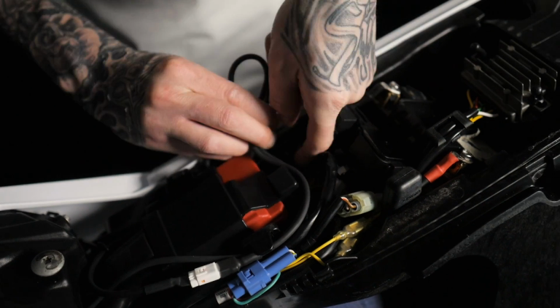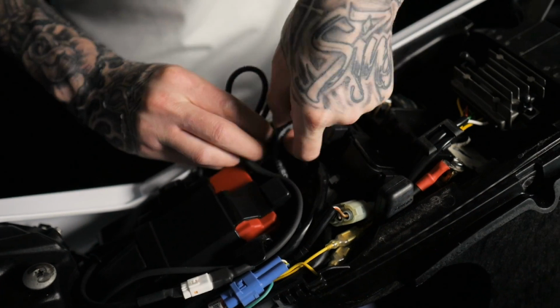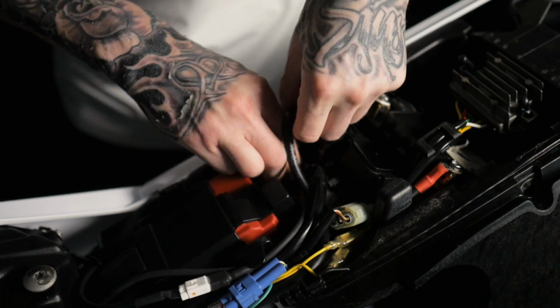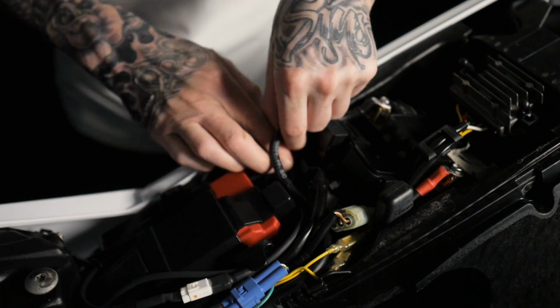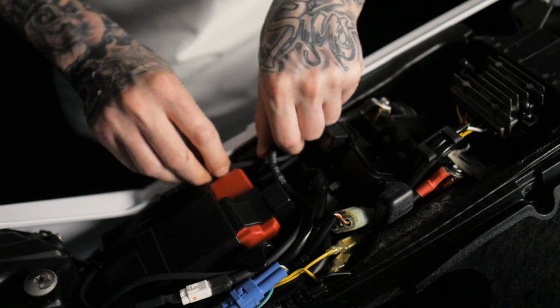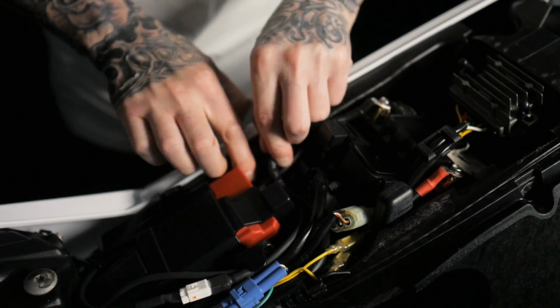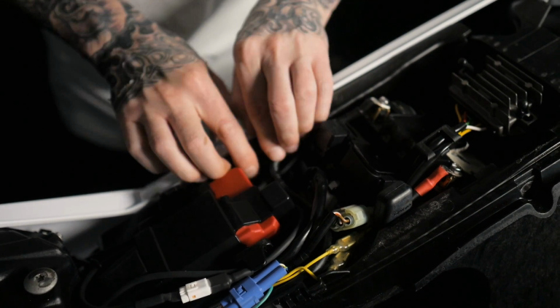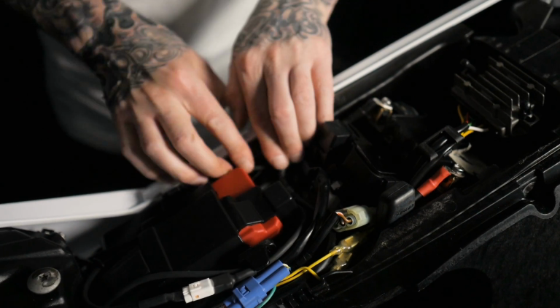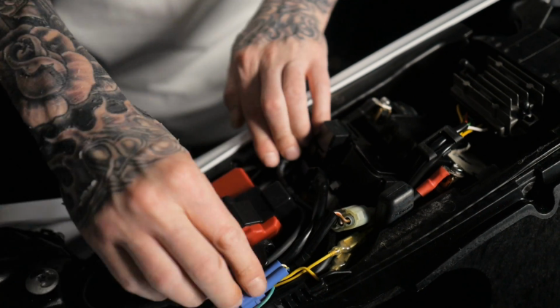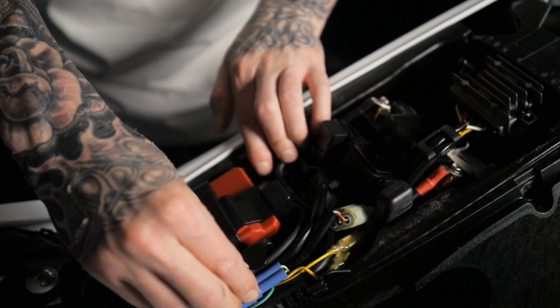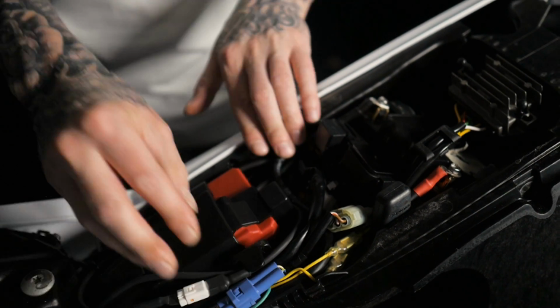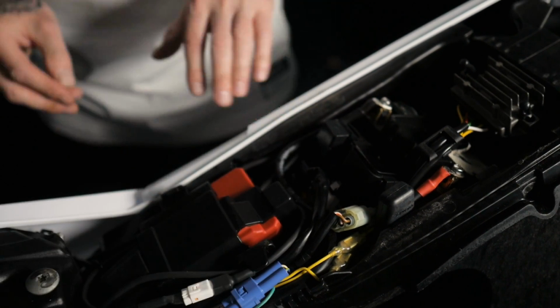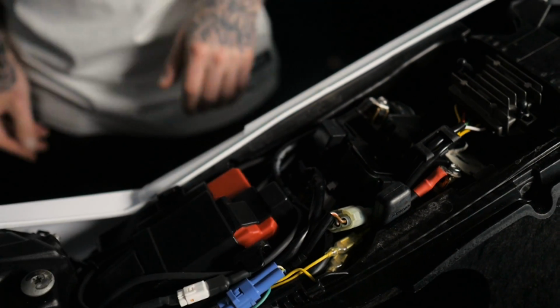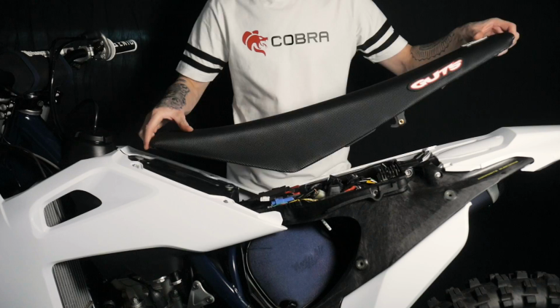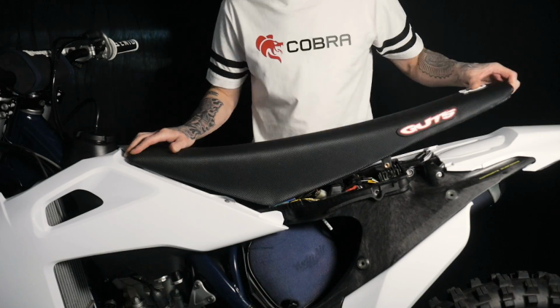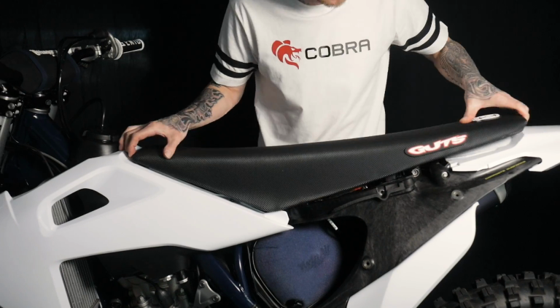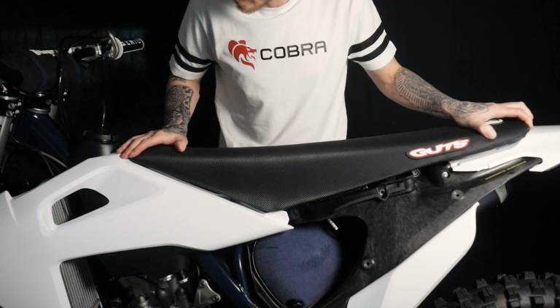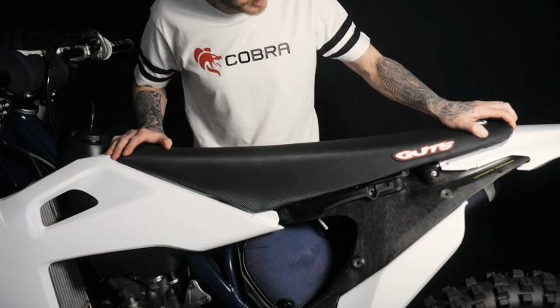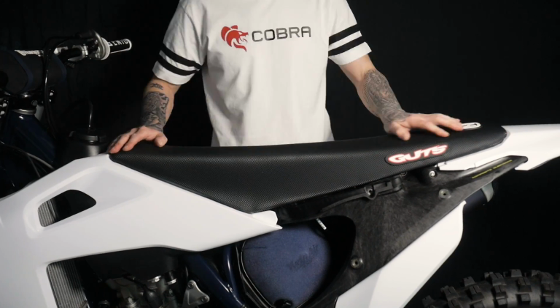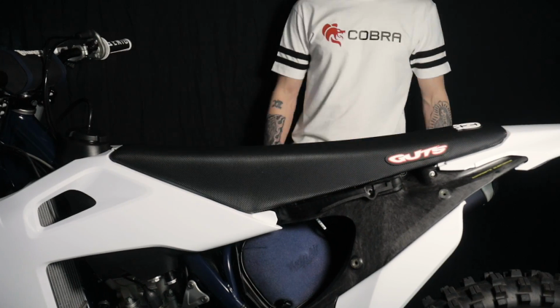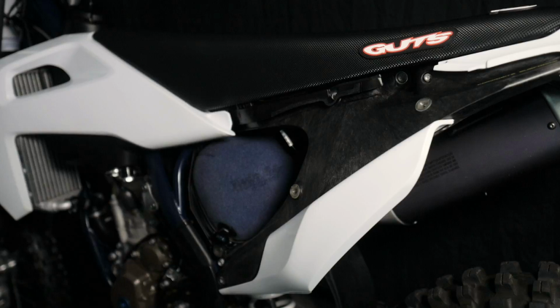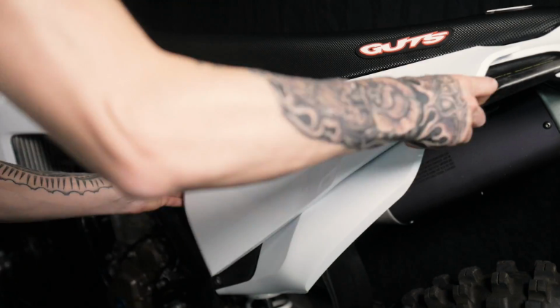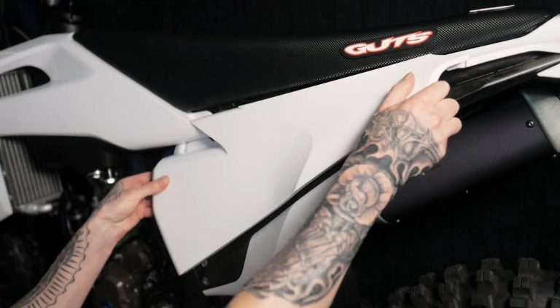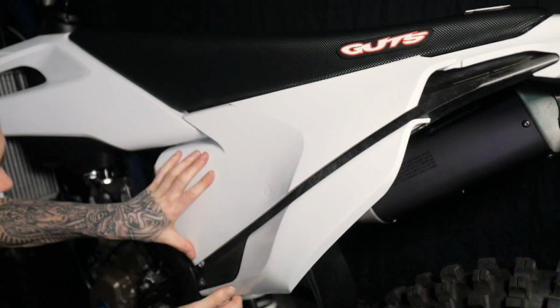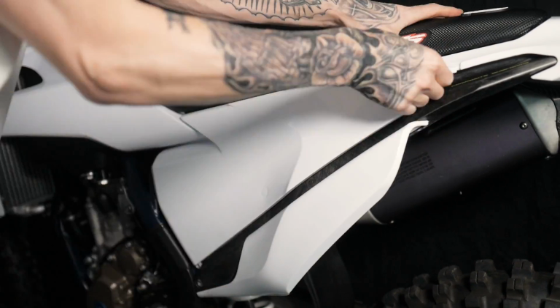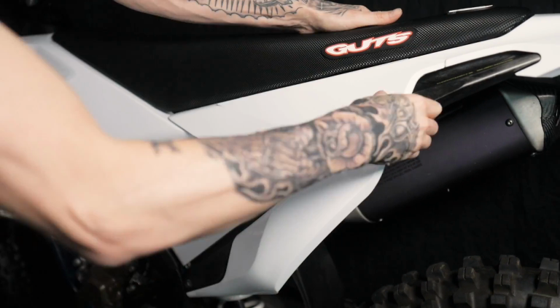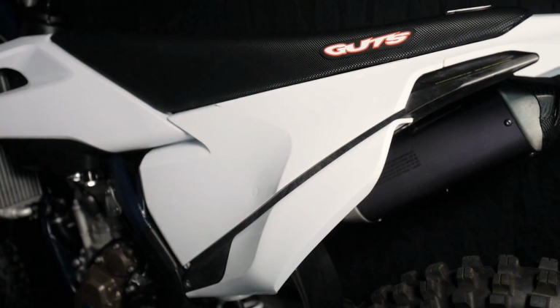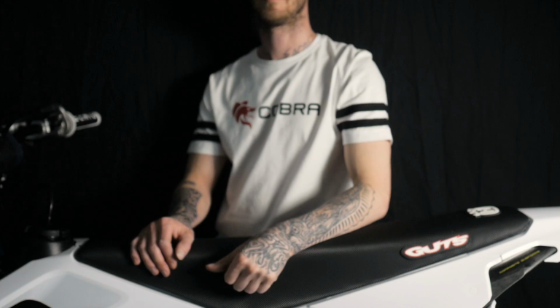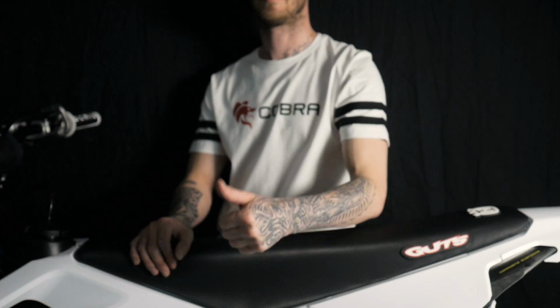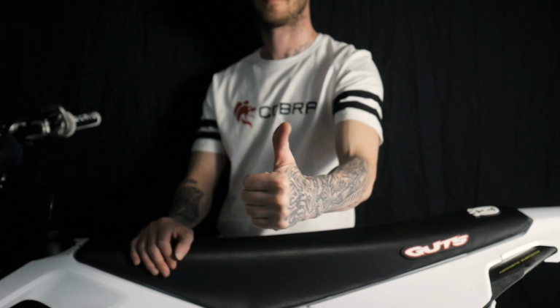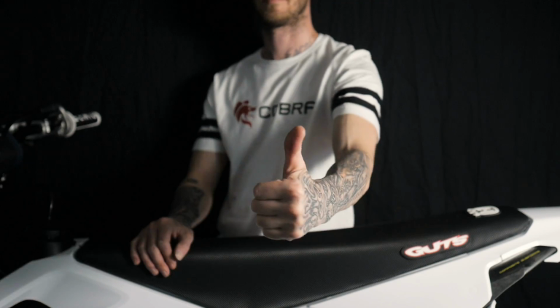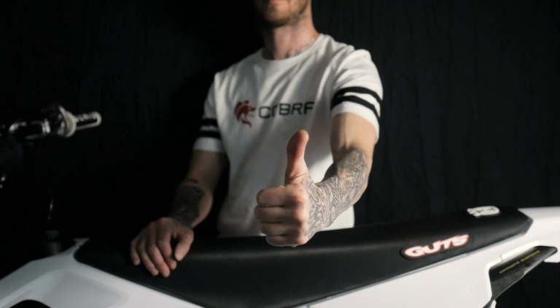Now that all the hardware is in place simply fit the seat and side panel back on and we're good to go.